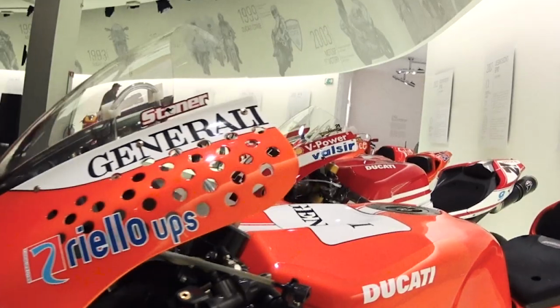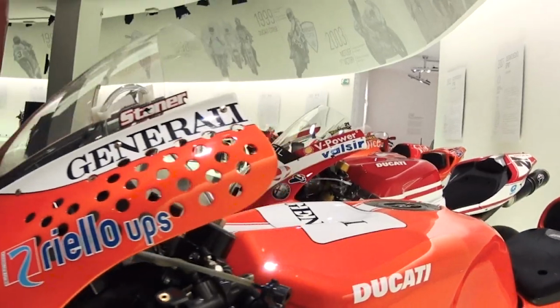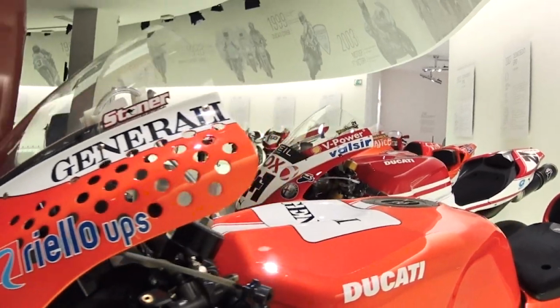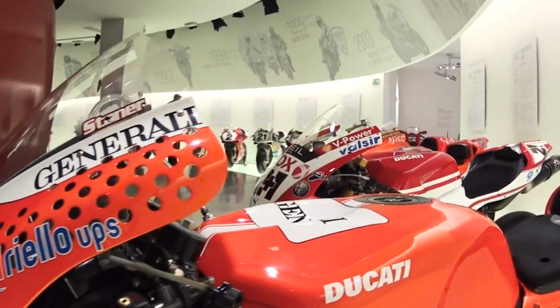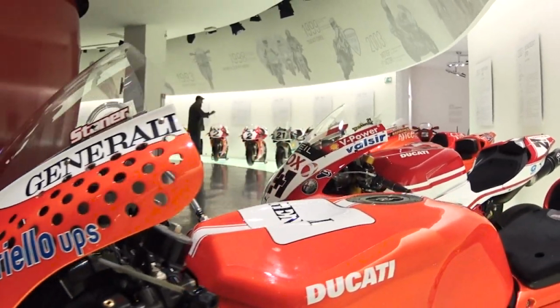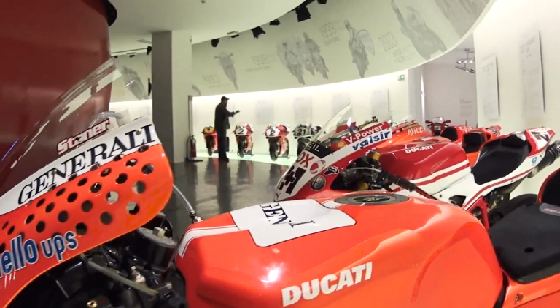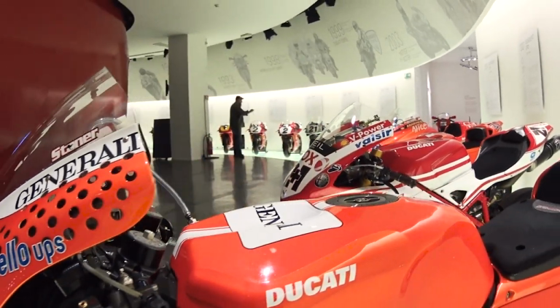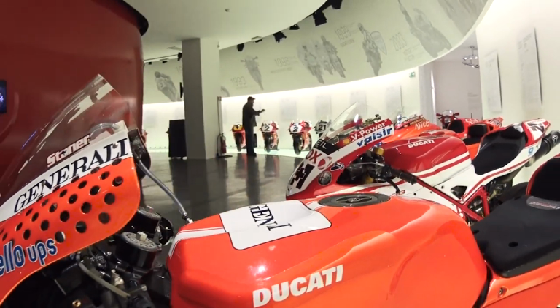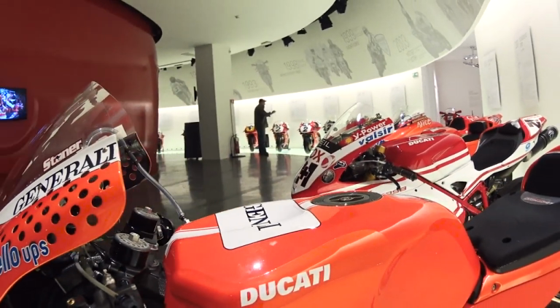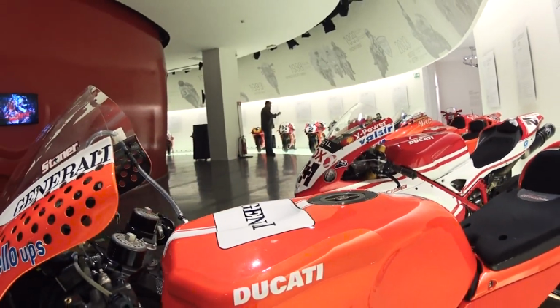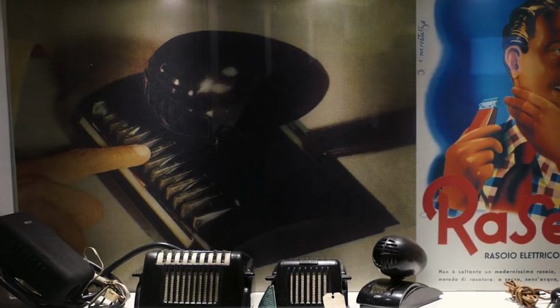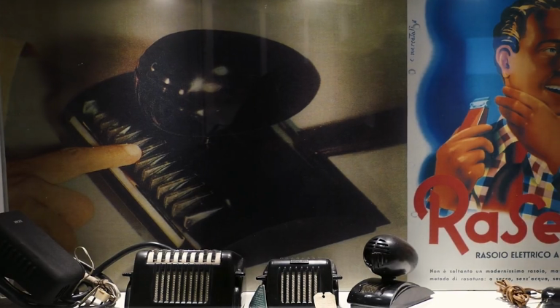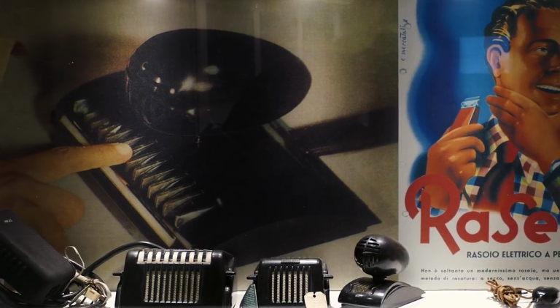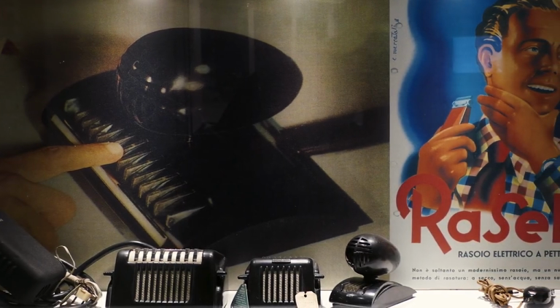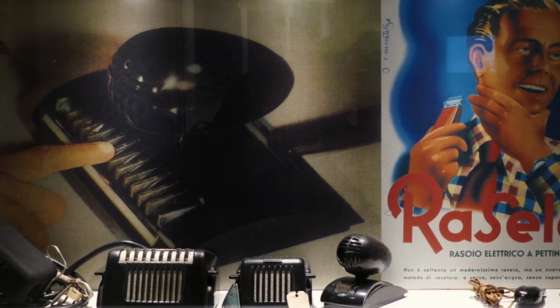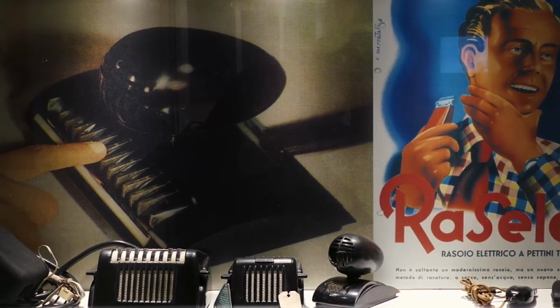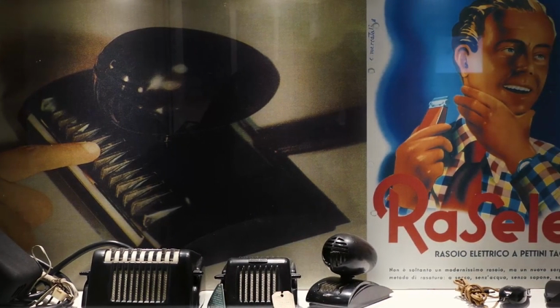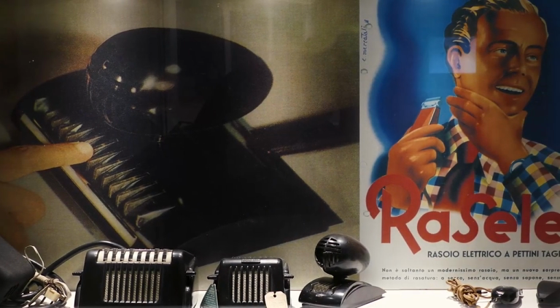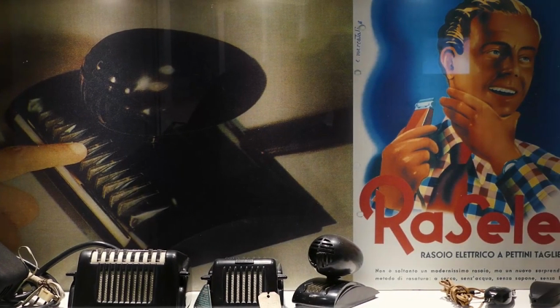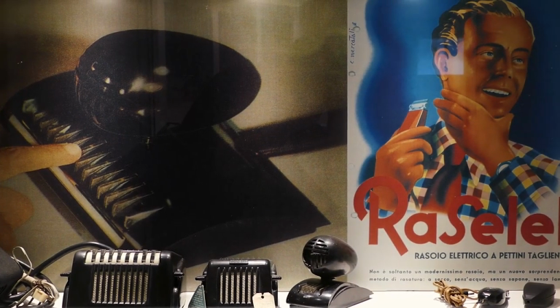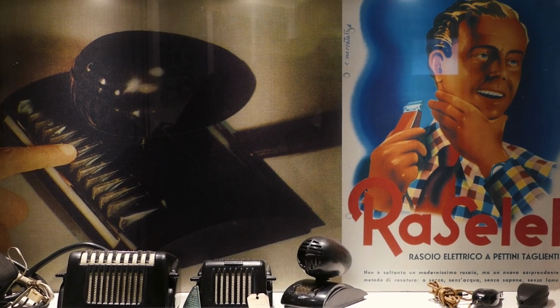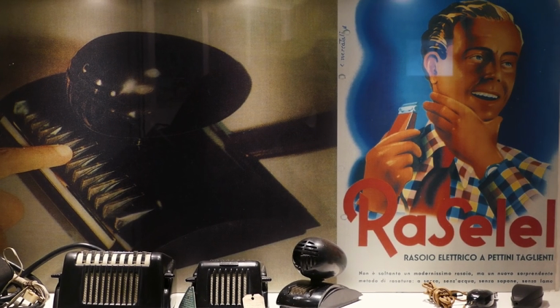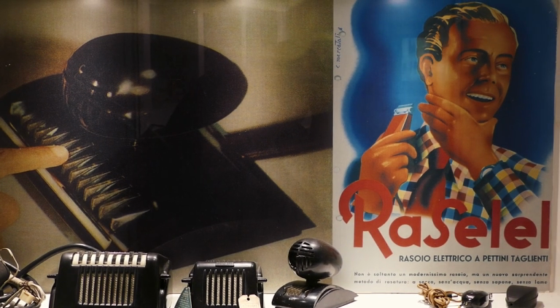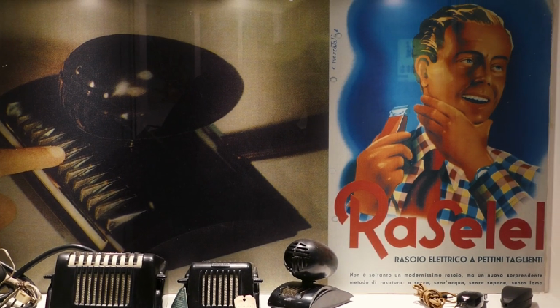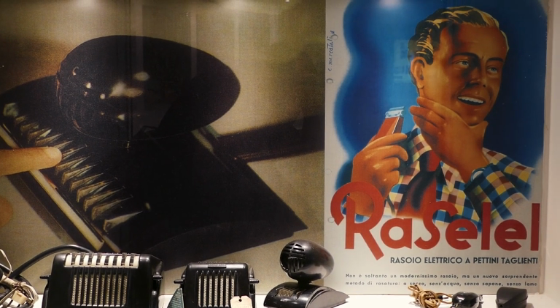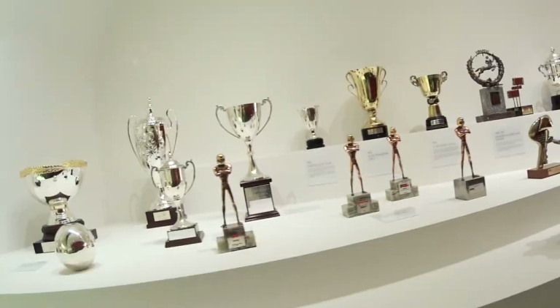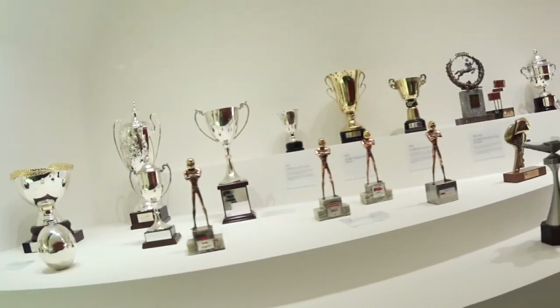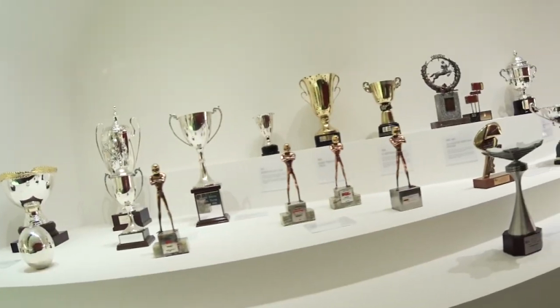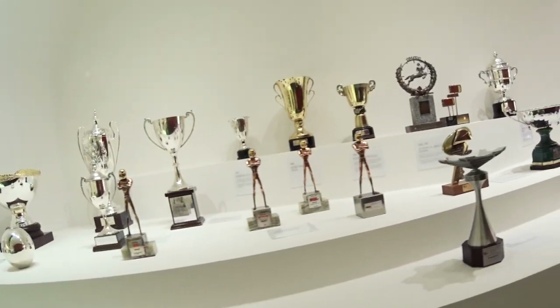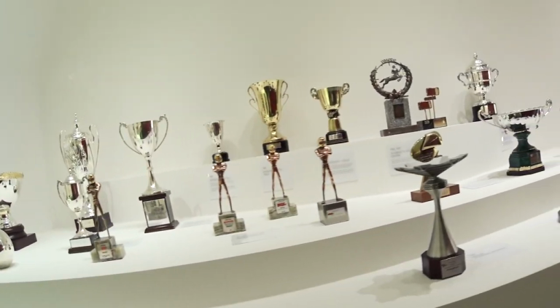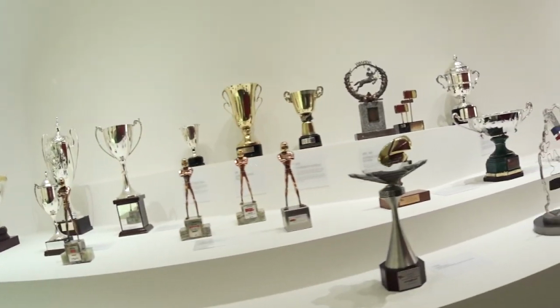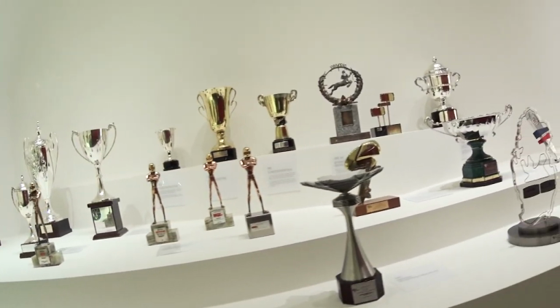The new museum covers race bikes and road bikes, and even the radios that take us way back to the beginning of Ducati's 90-year history.